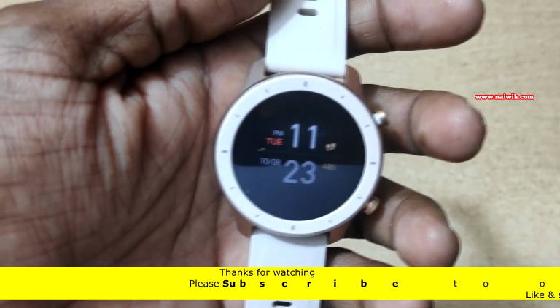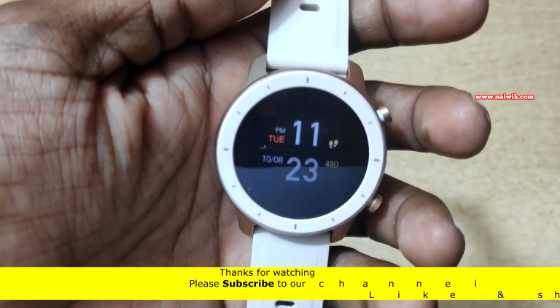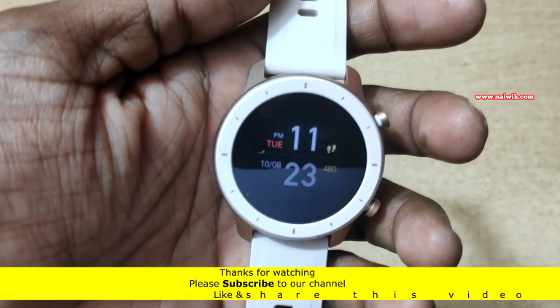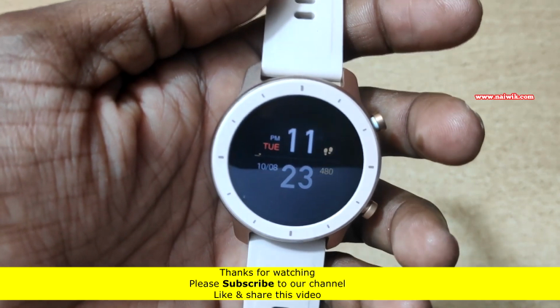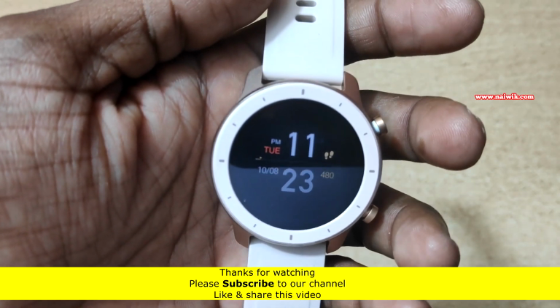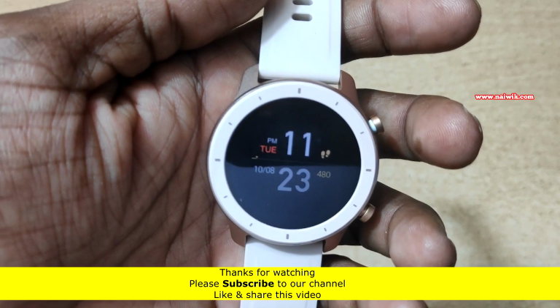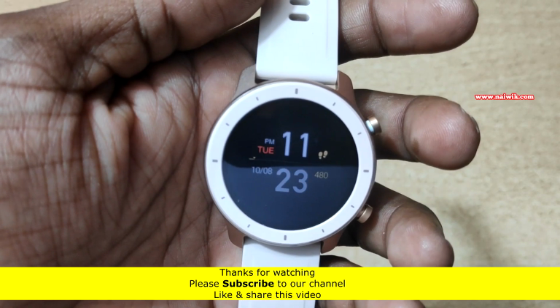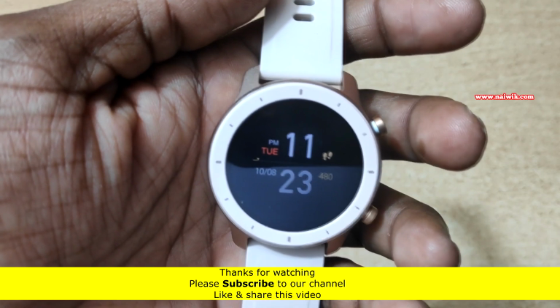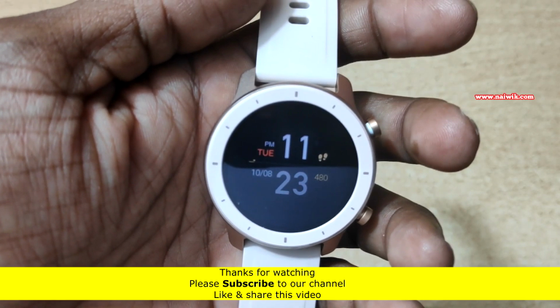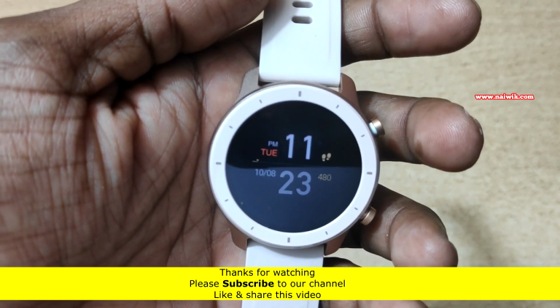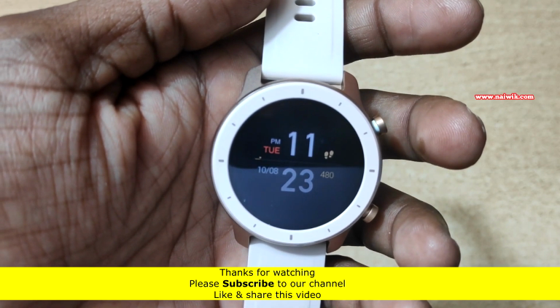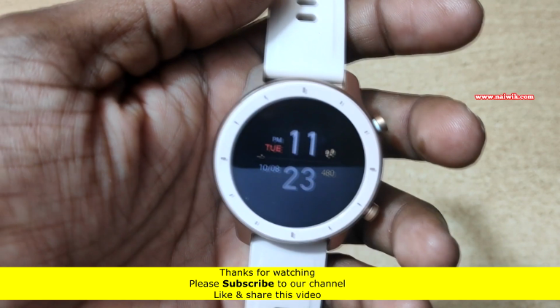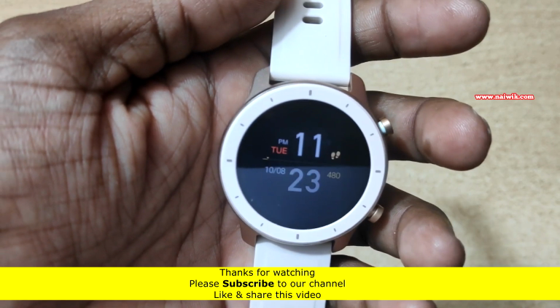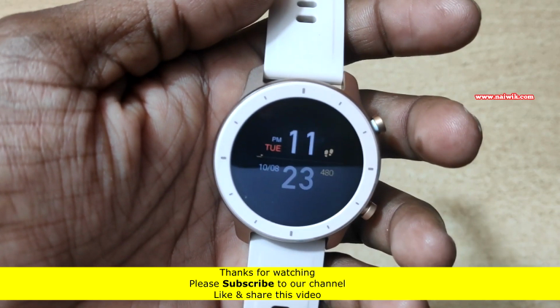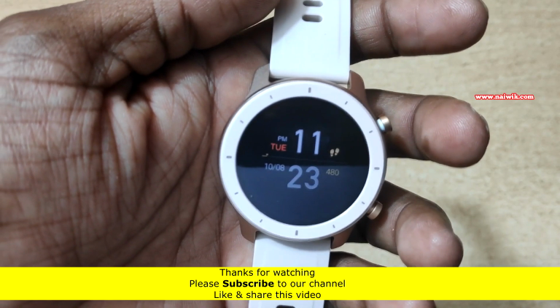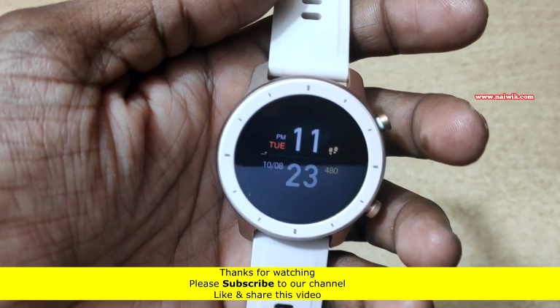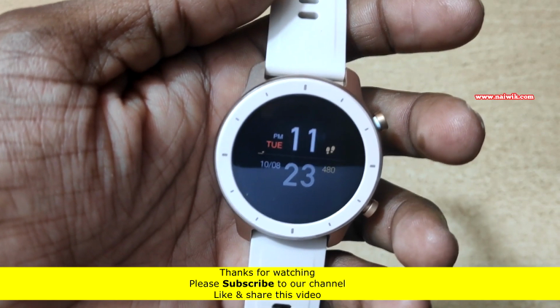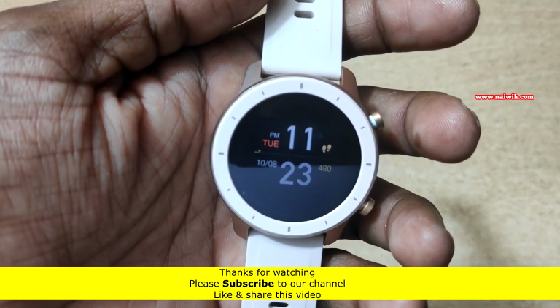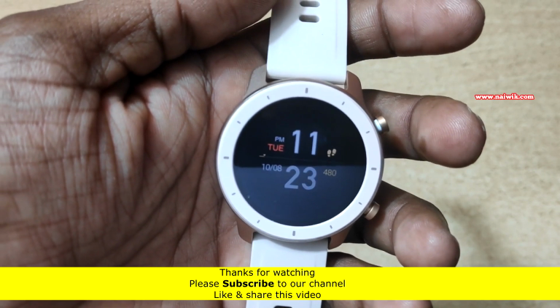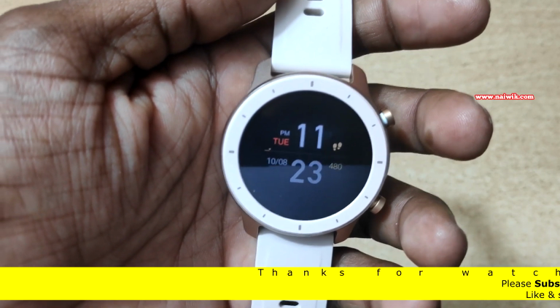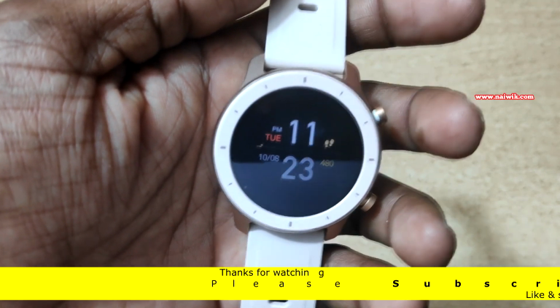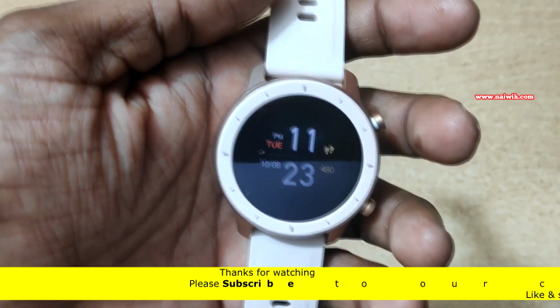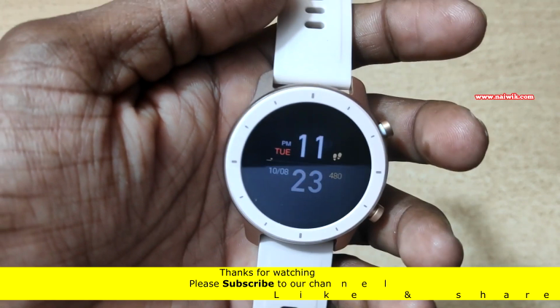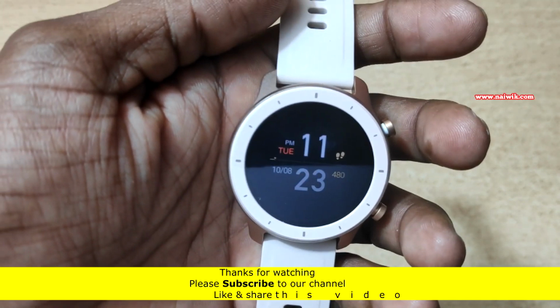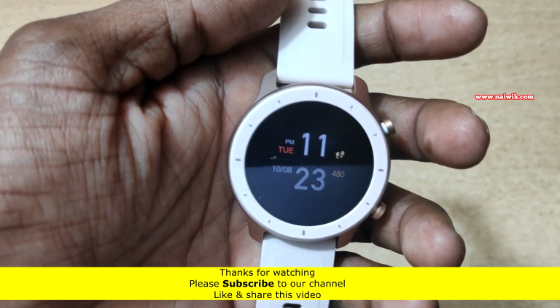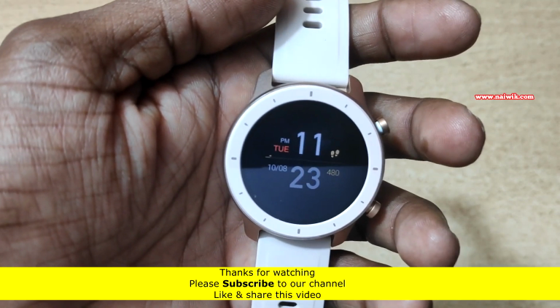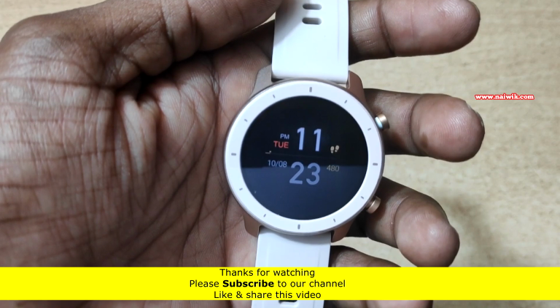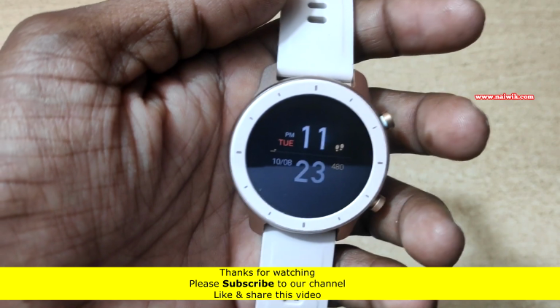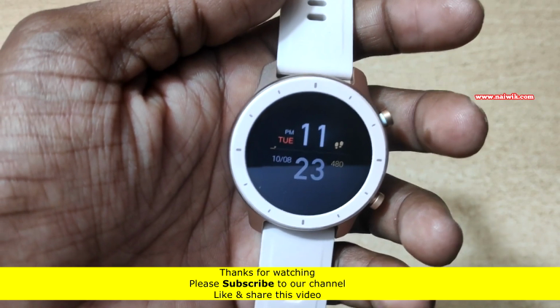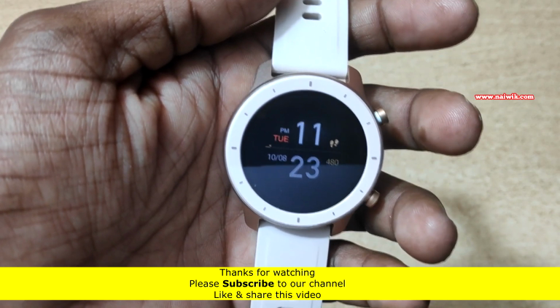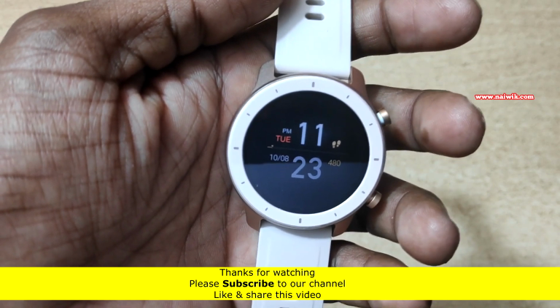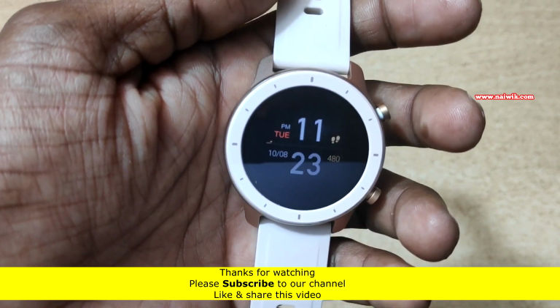That's it guys, in this way you can turn on always on display on Amazfit GTR watches. Hope you like this video. Please subscribe to our channel. Thank you.